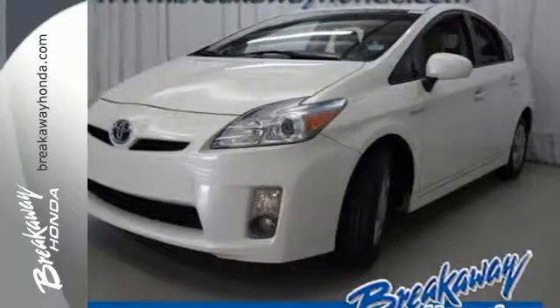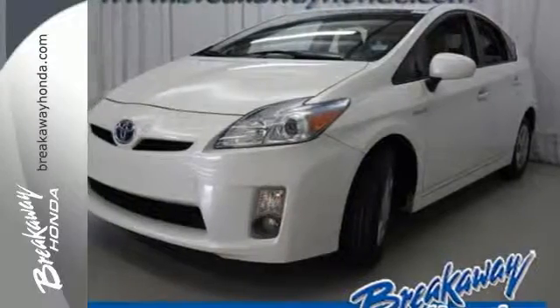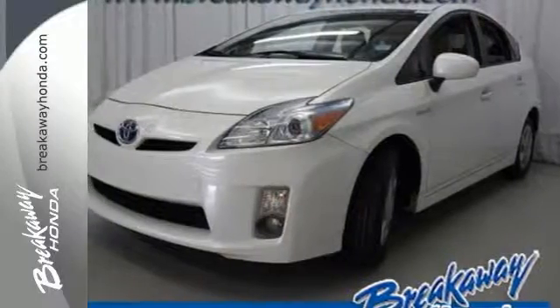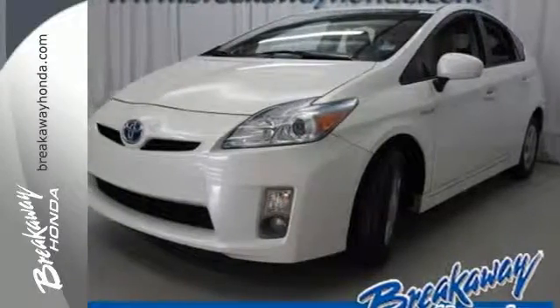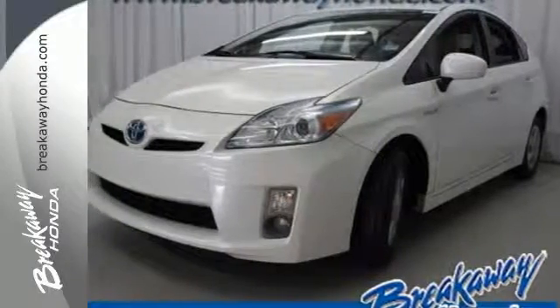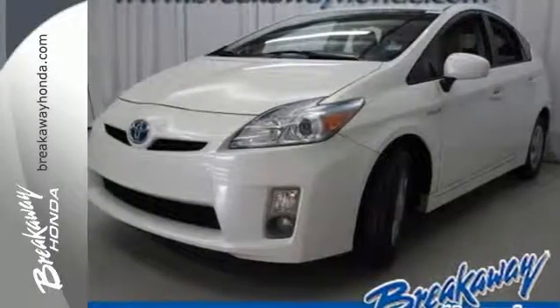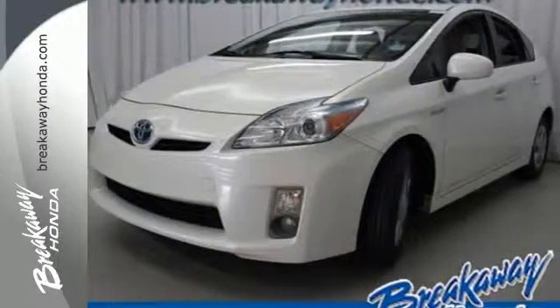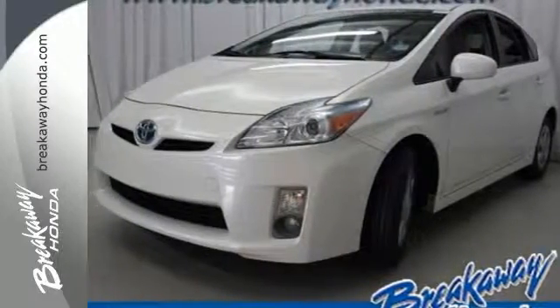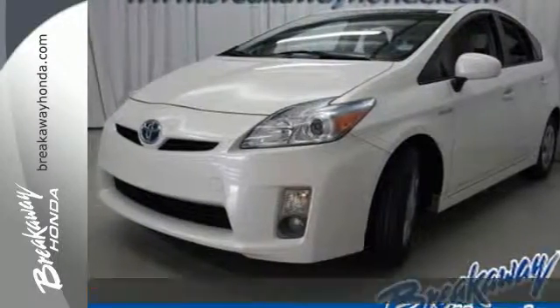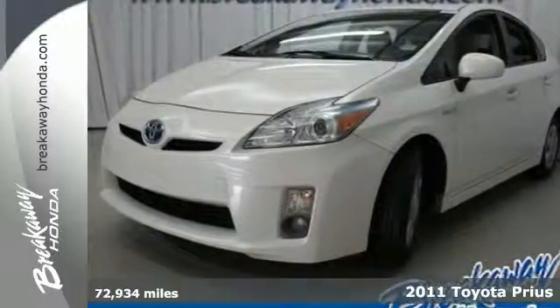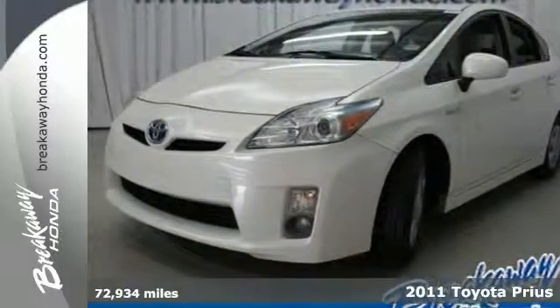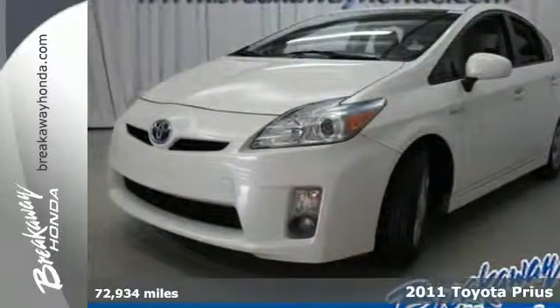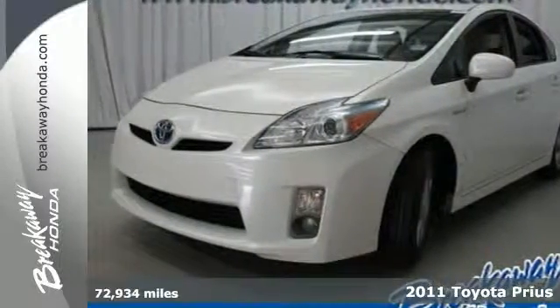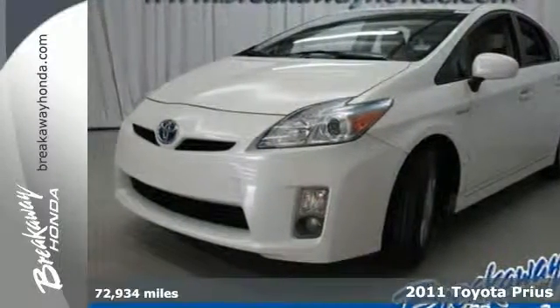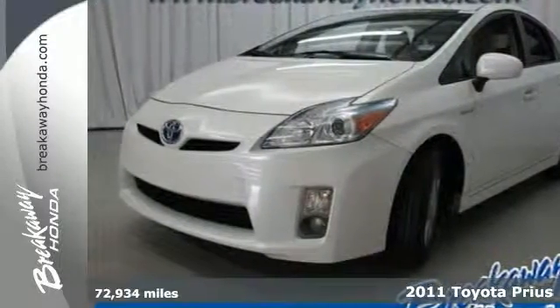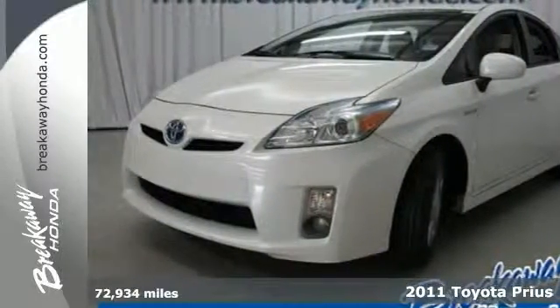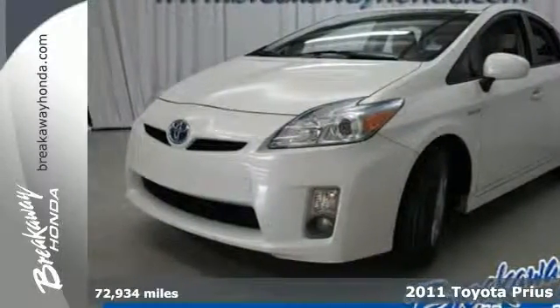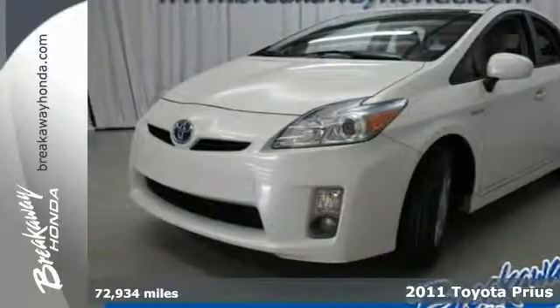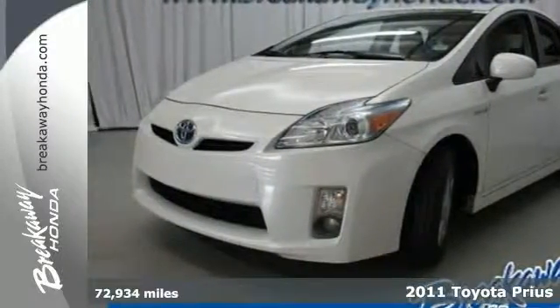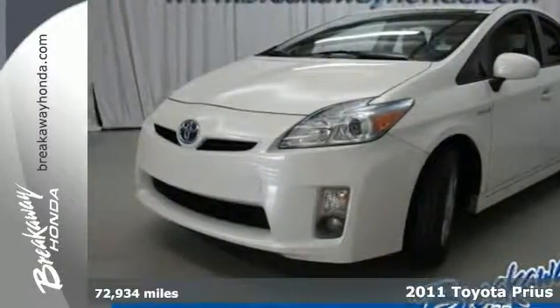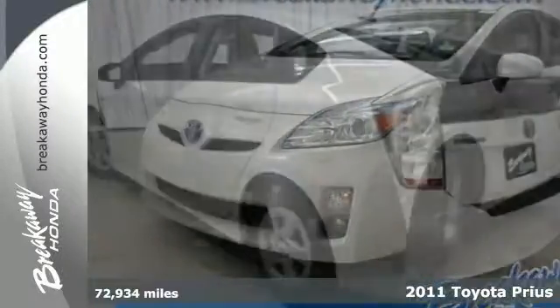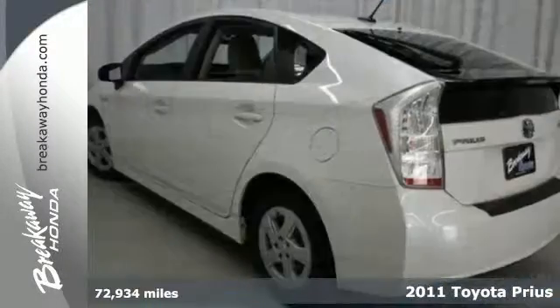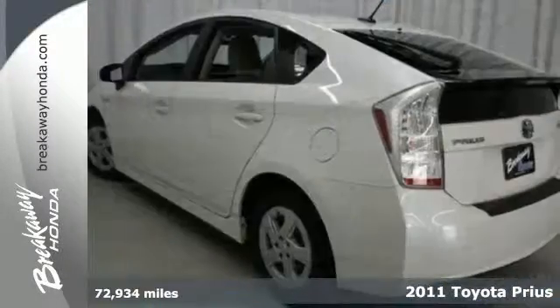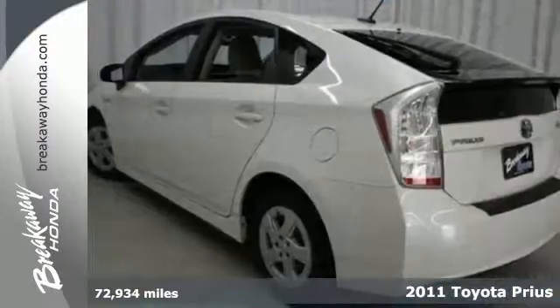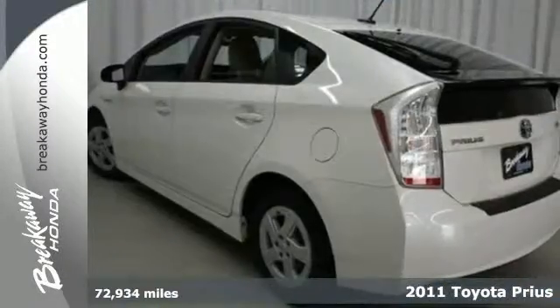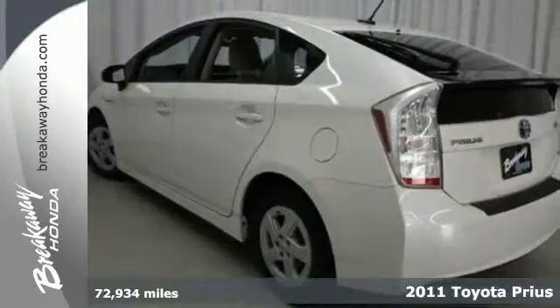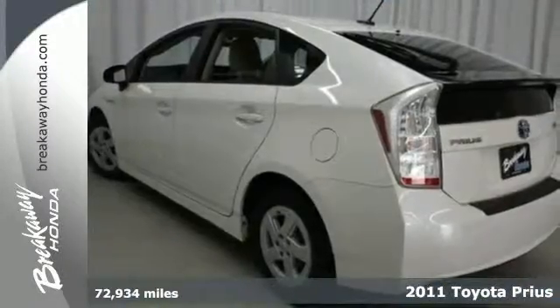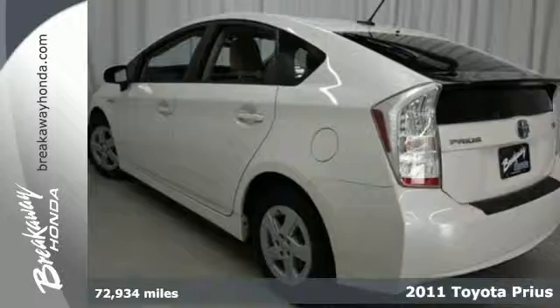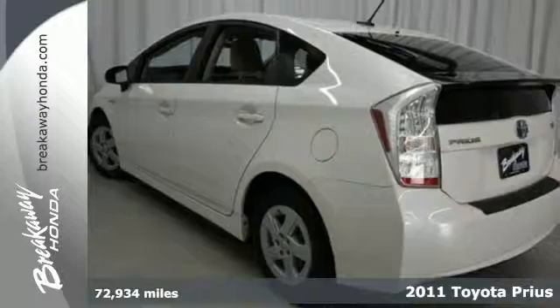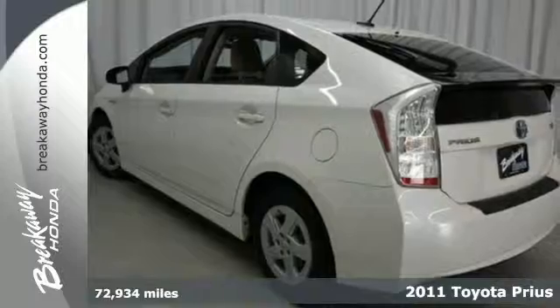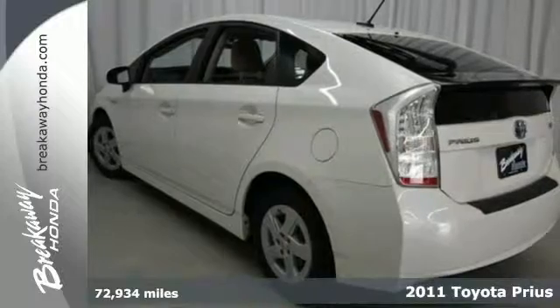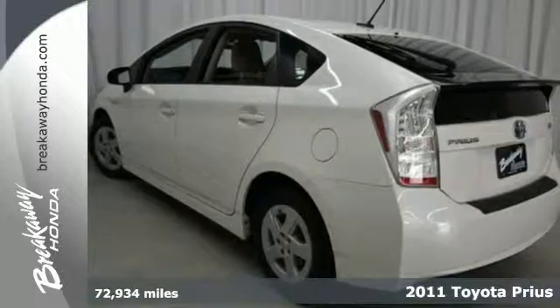Here's a 2011 Toyota Prius. Go green in style in this sensational hybrid.